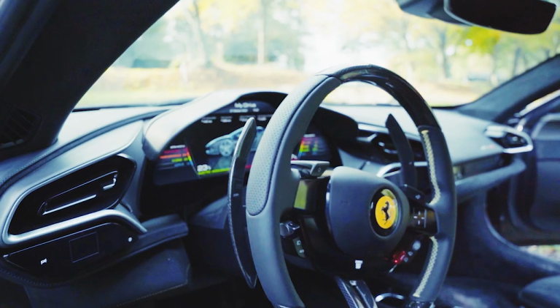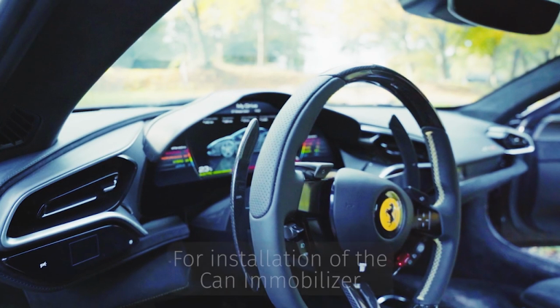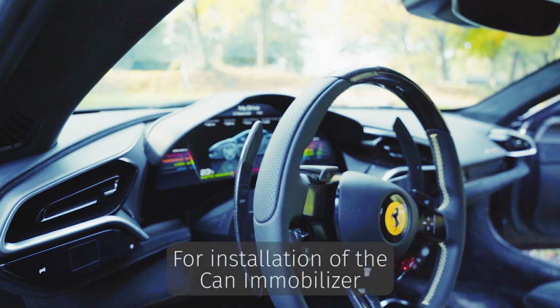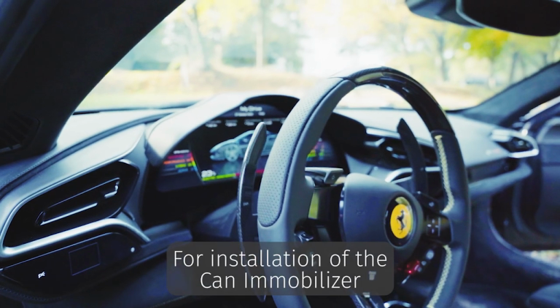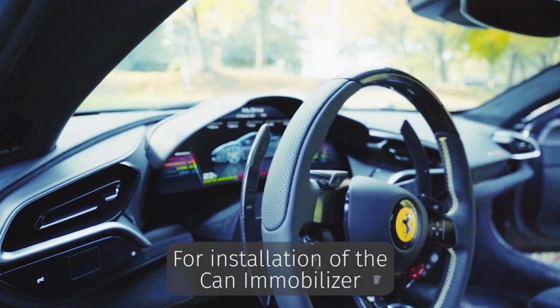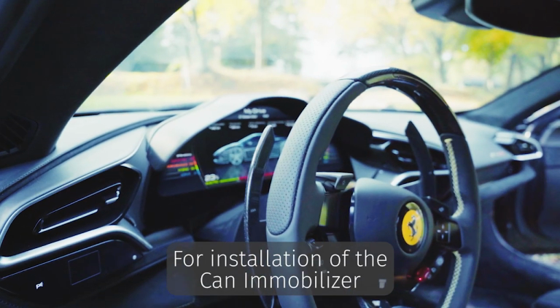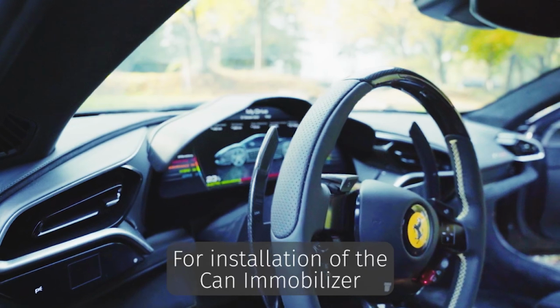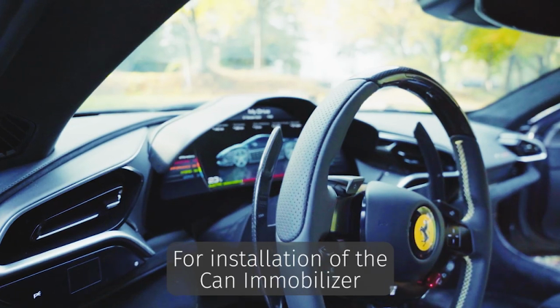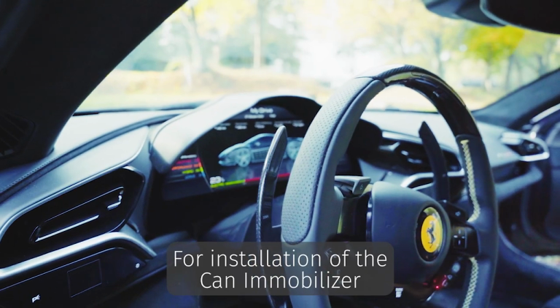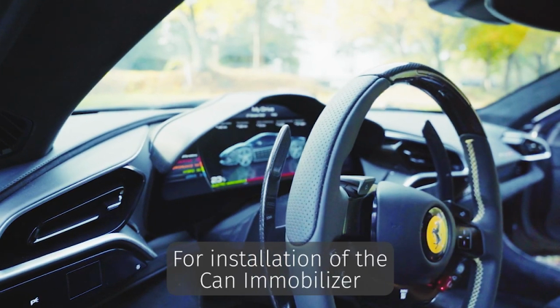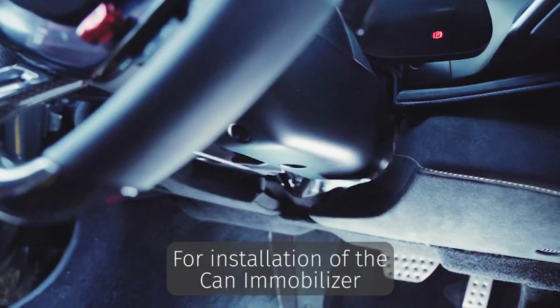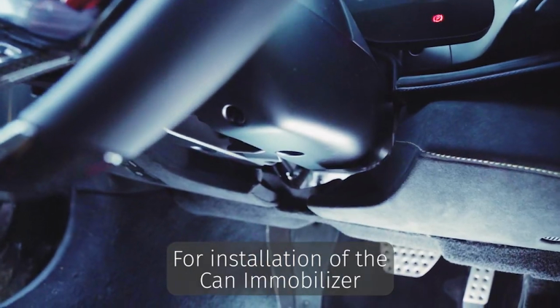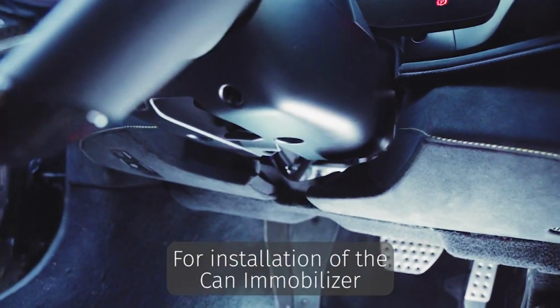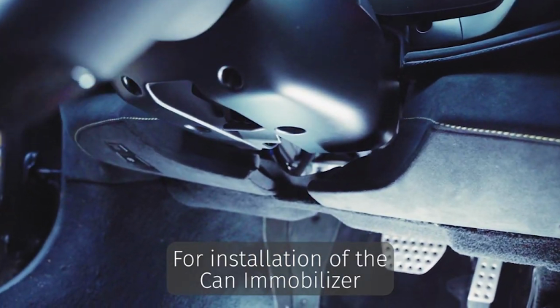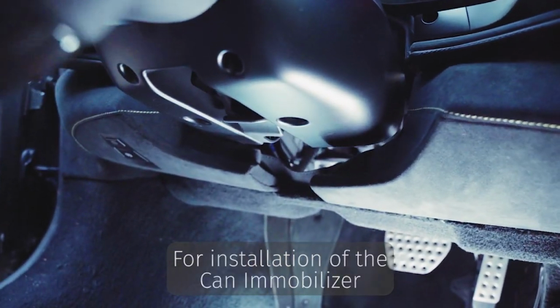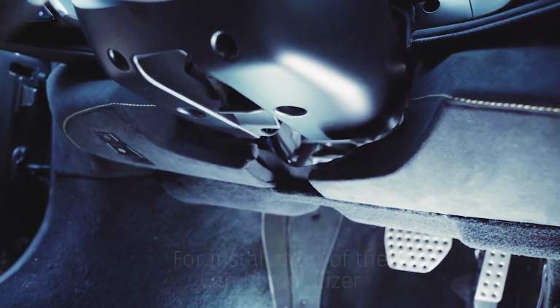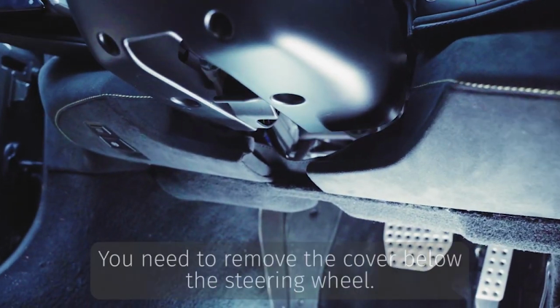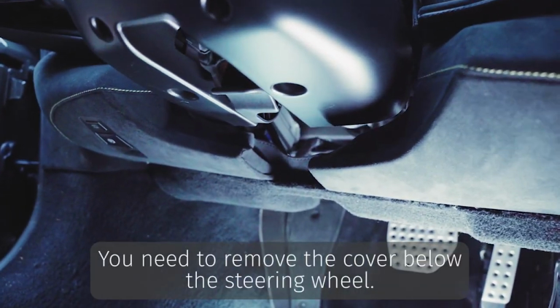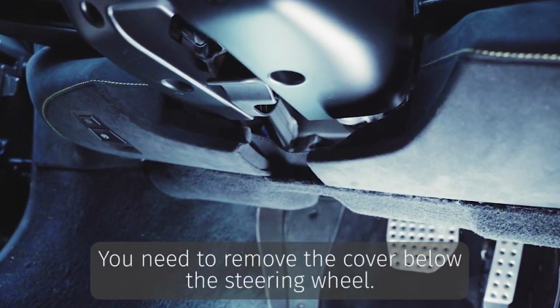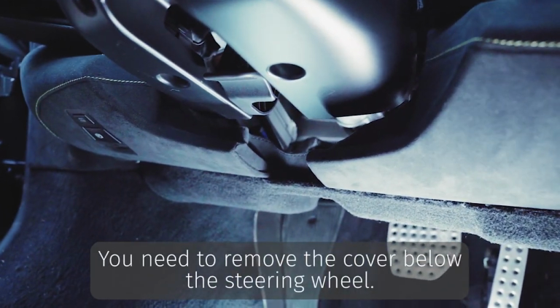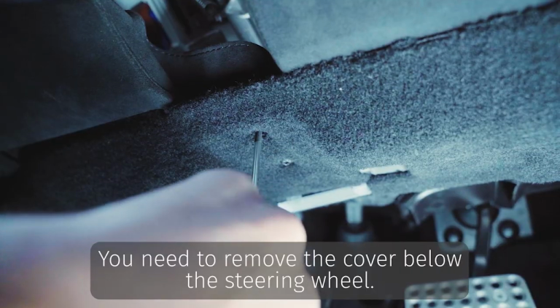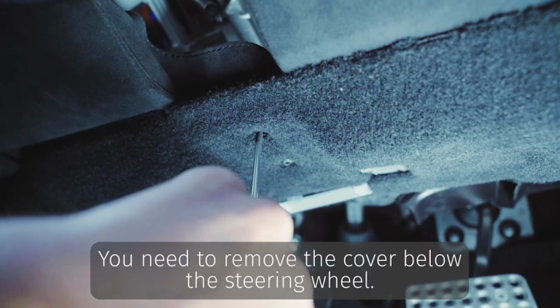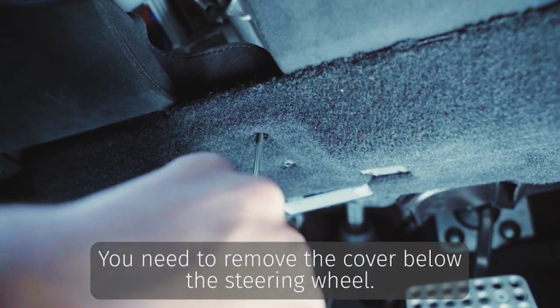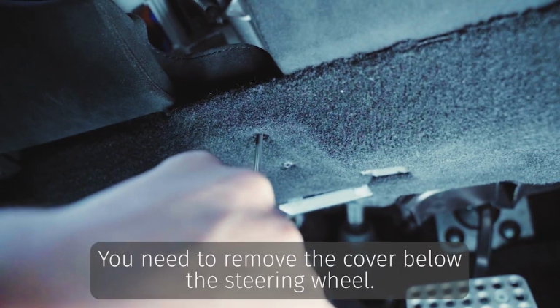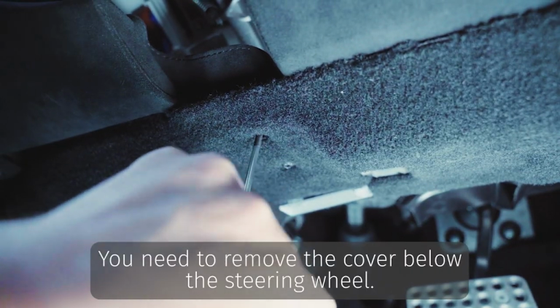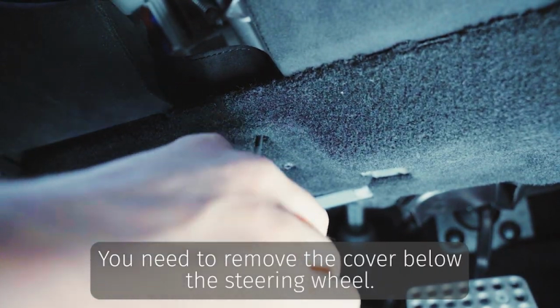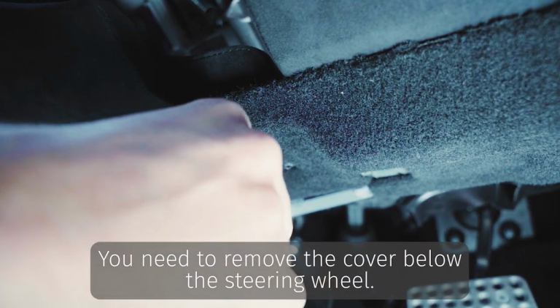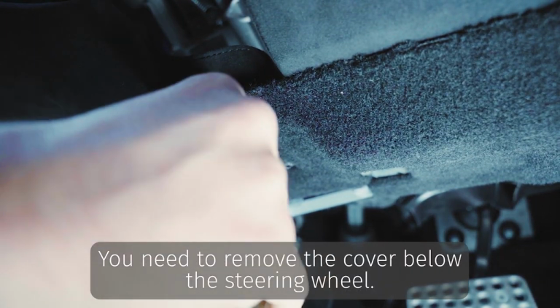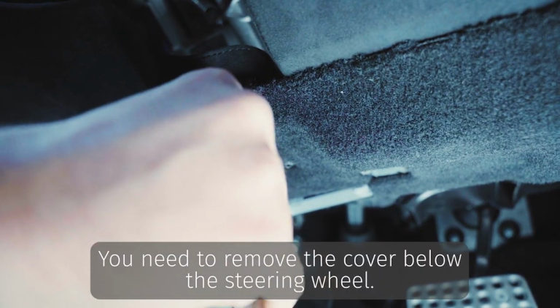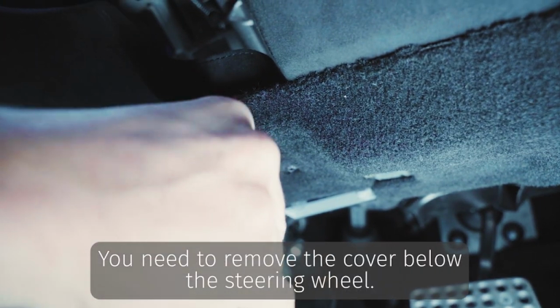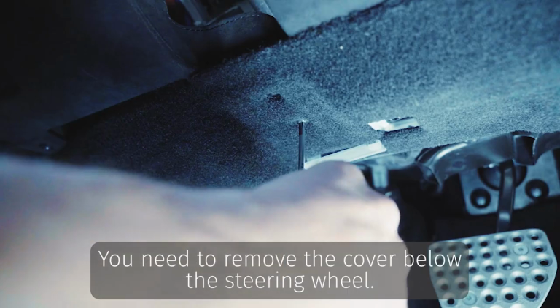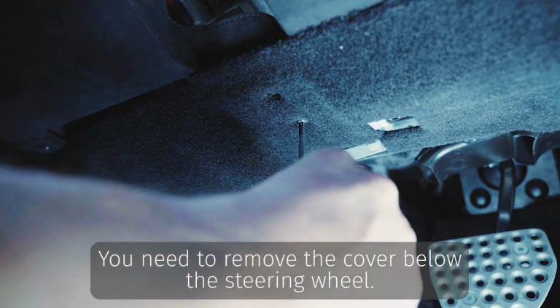For installation of the immobilizer, you need to remove the cover below the steering wheel.